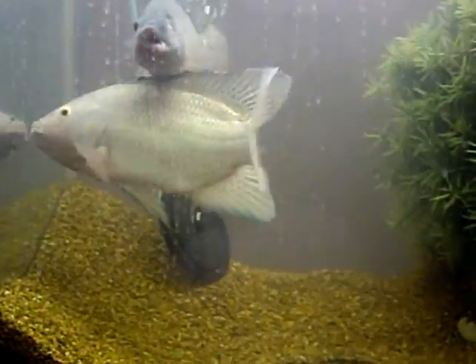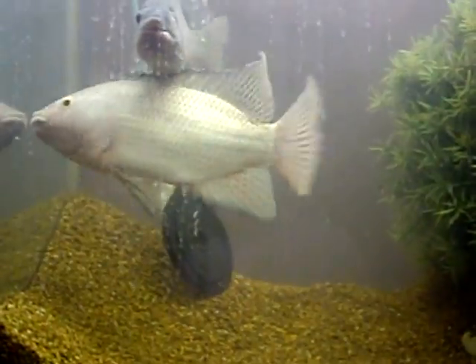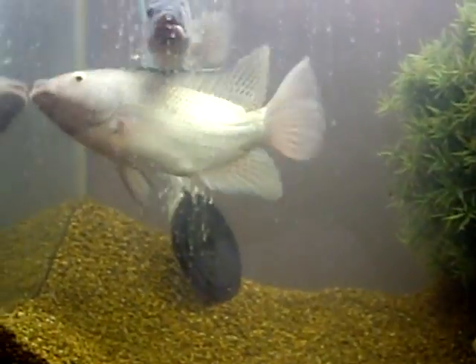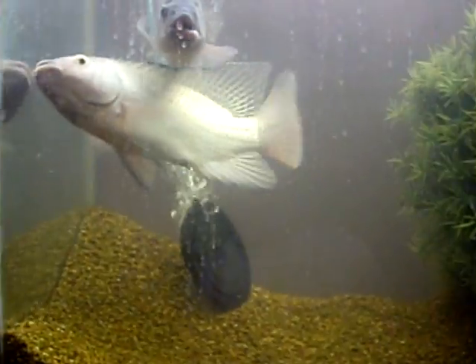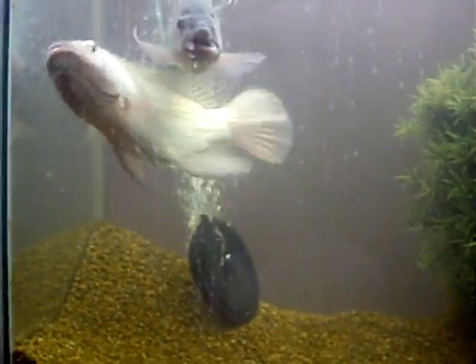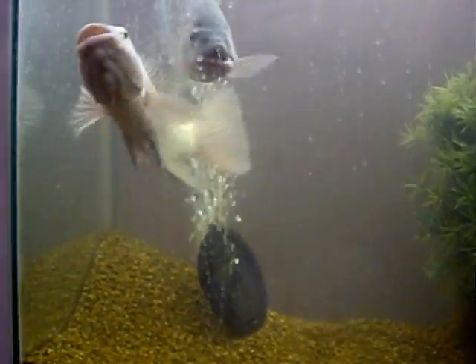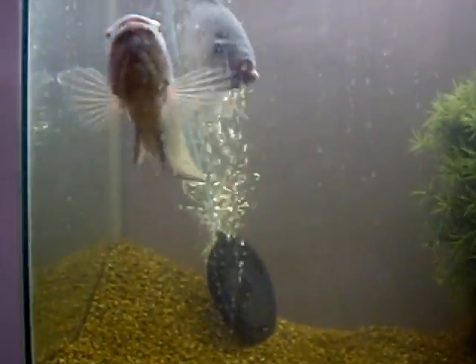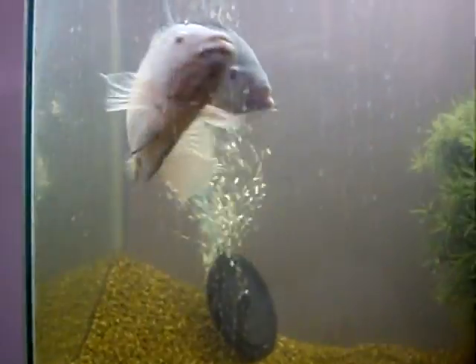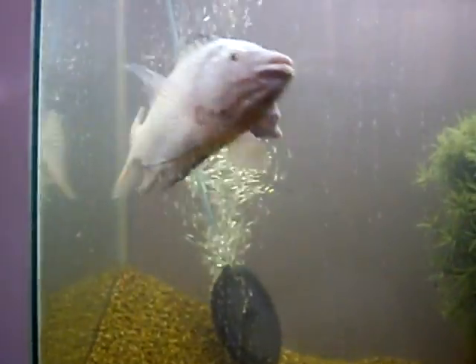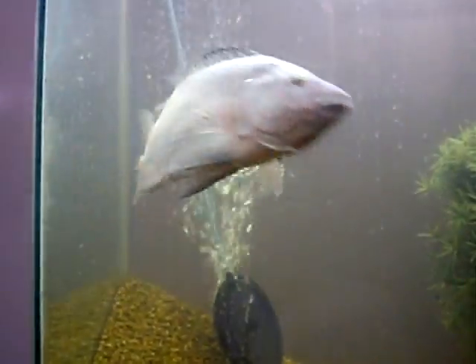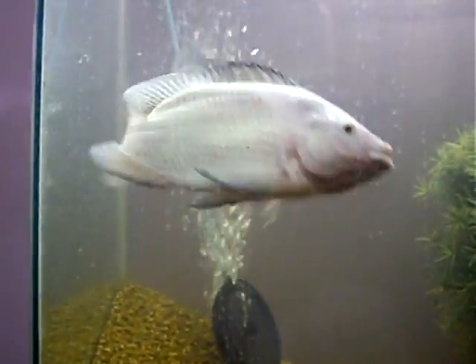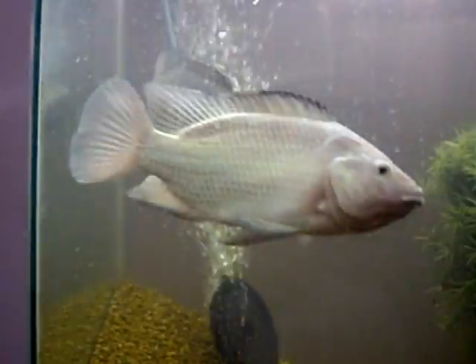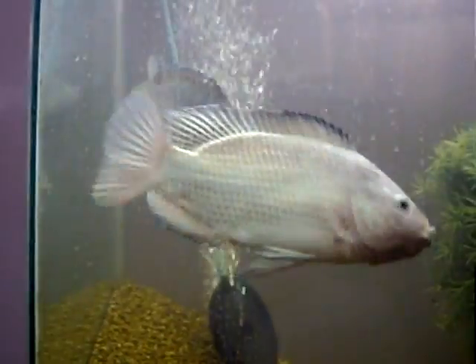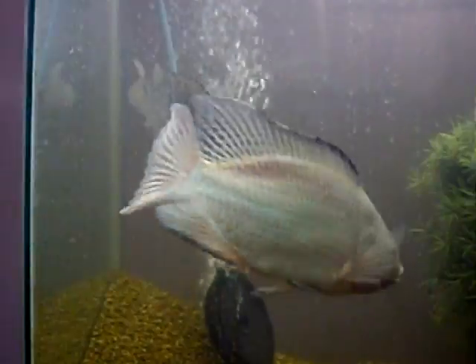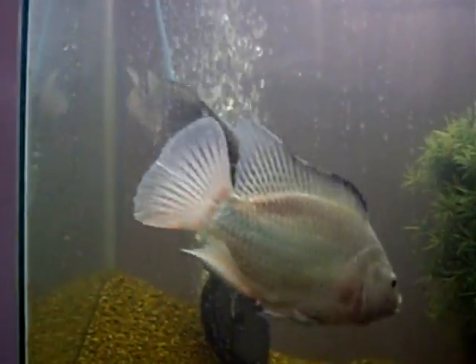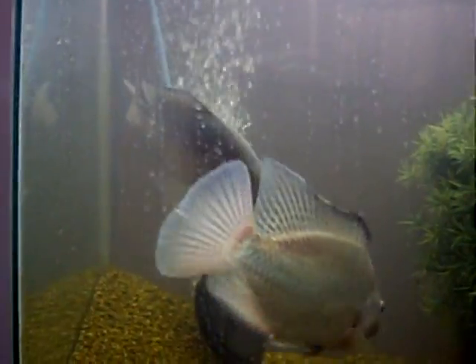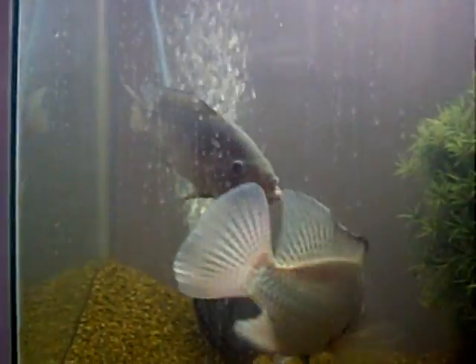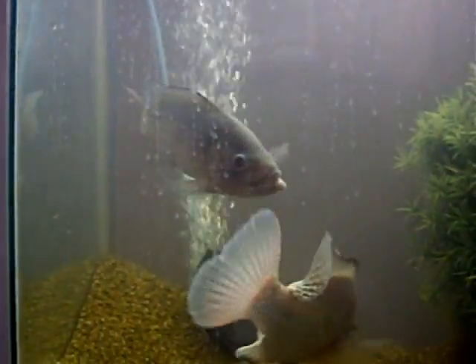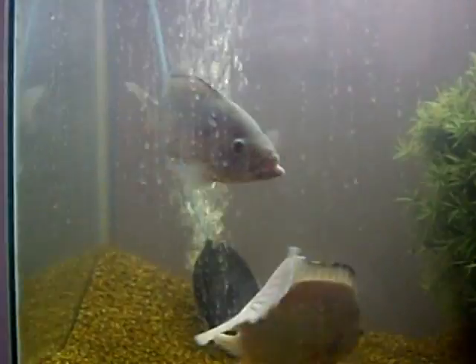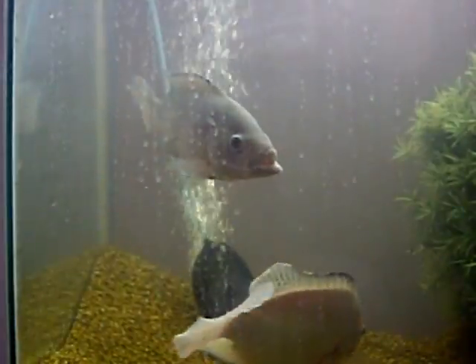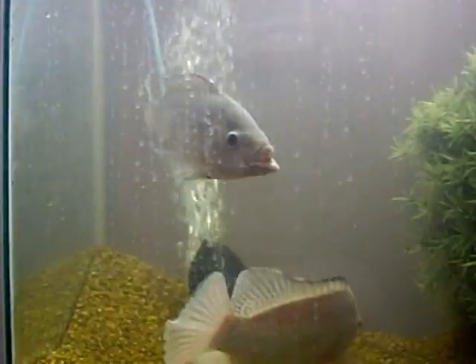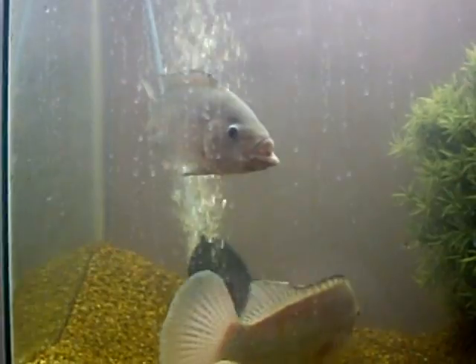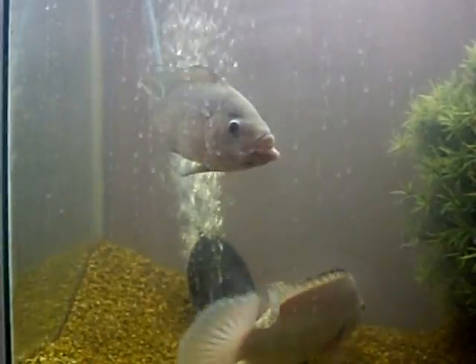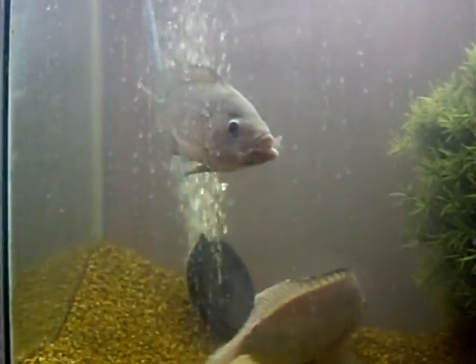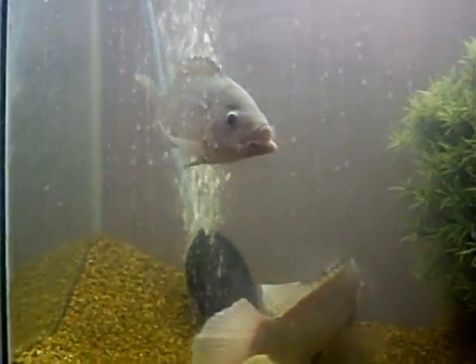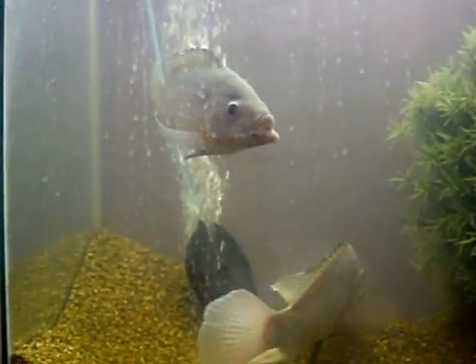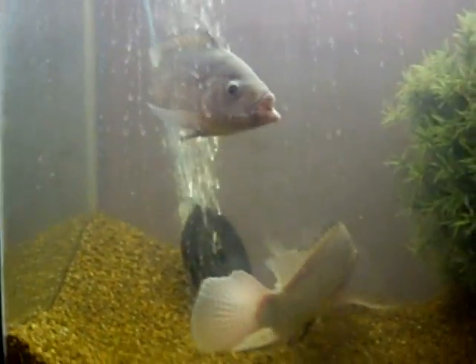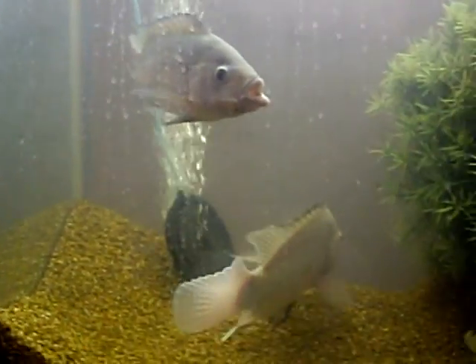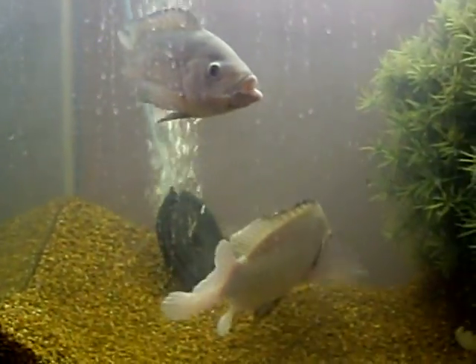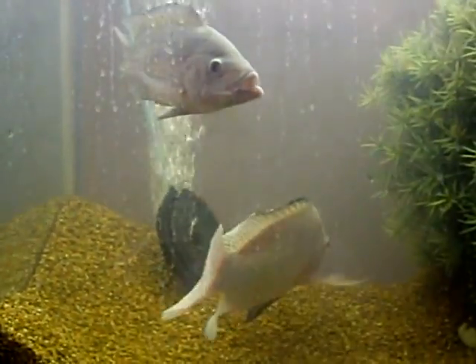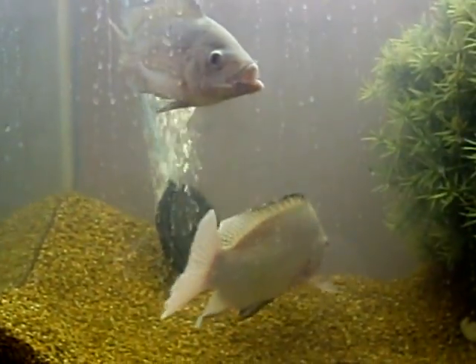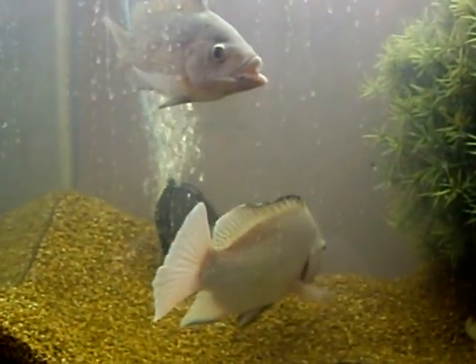The male is doing his dance around the female, being ready to spawn.